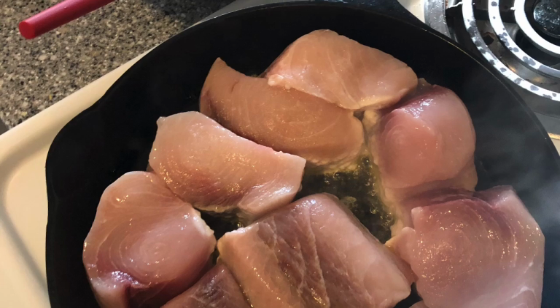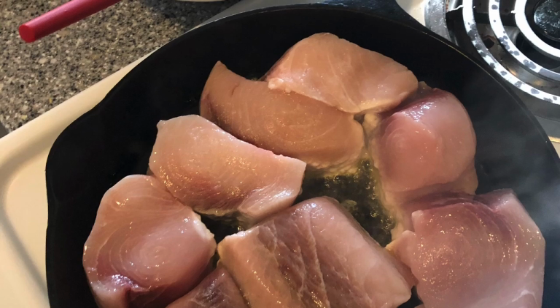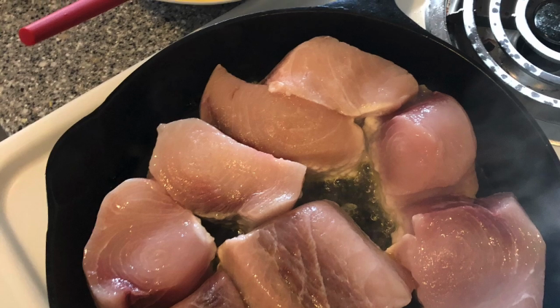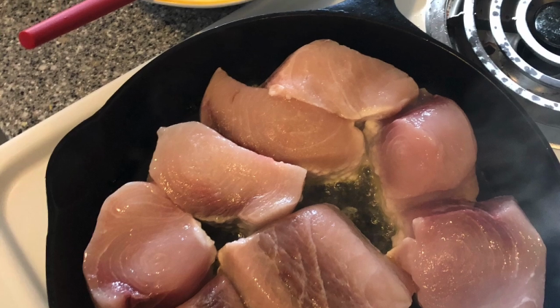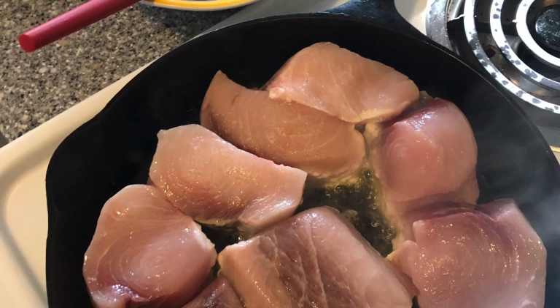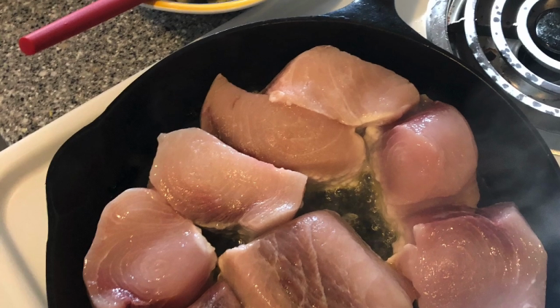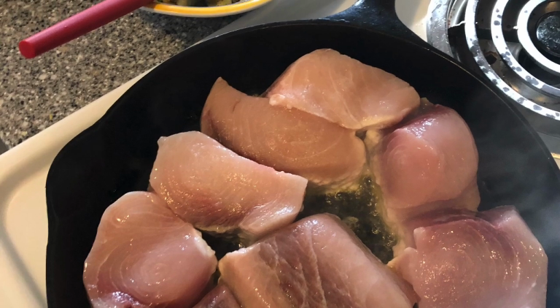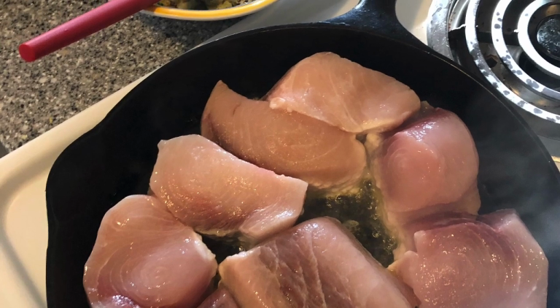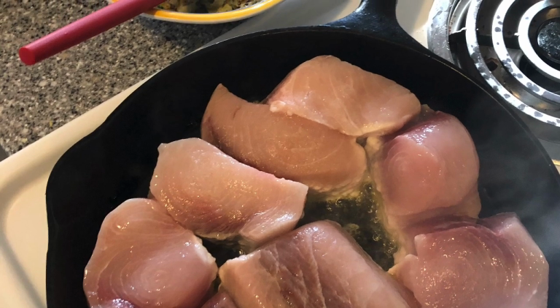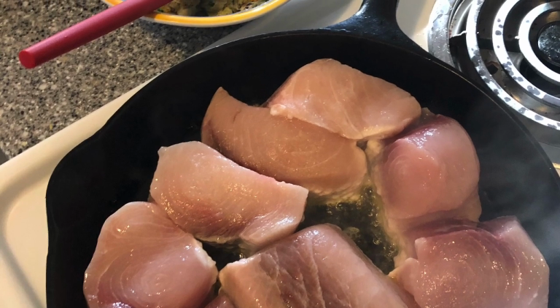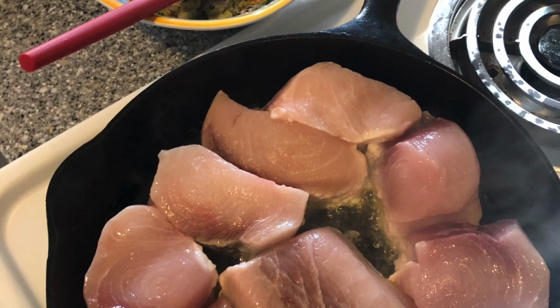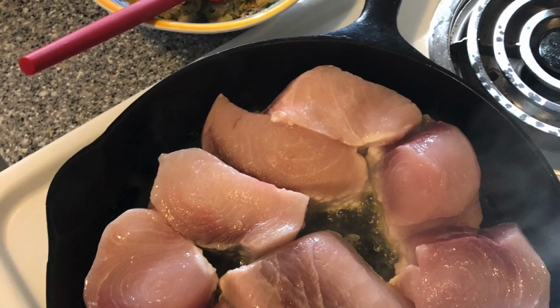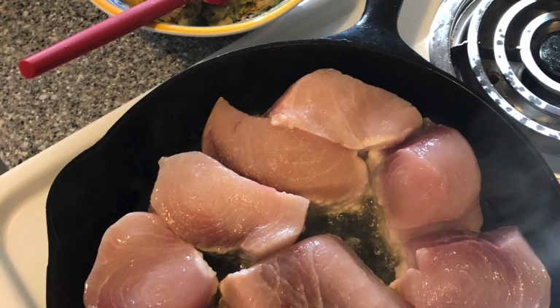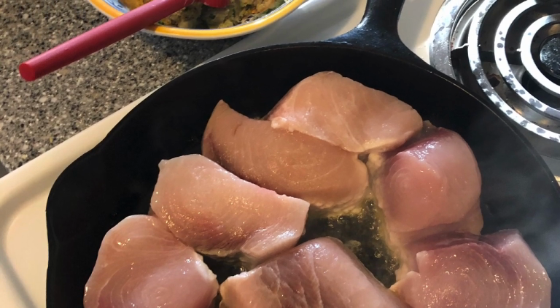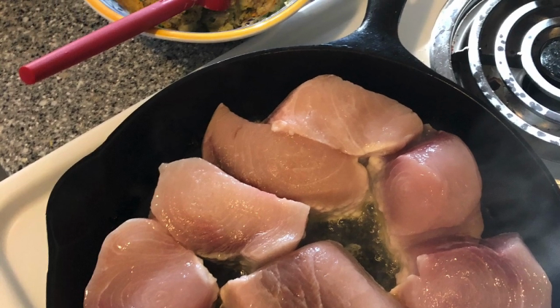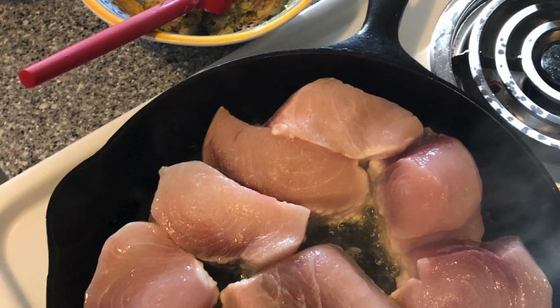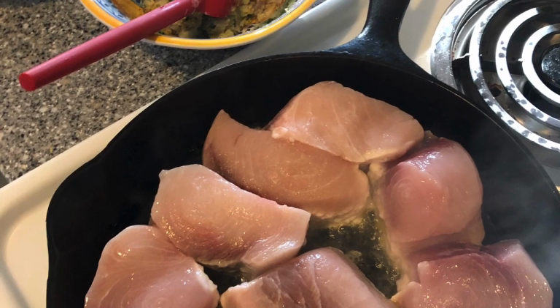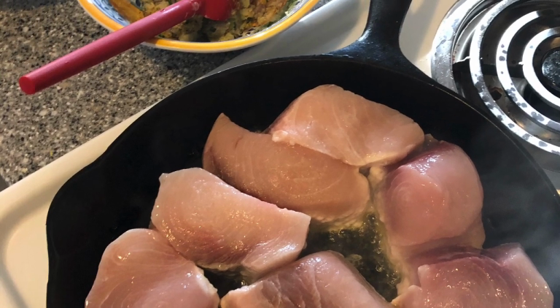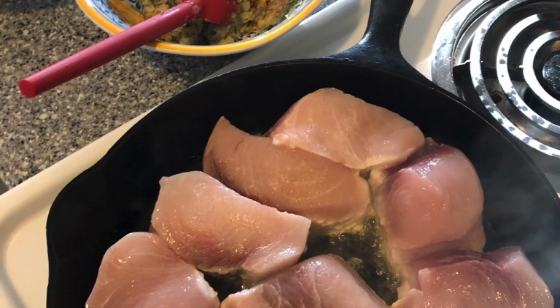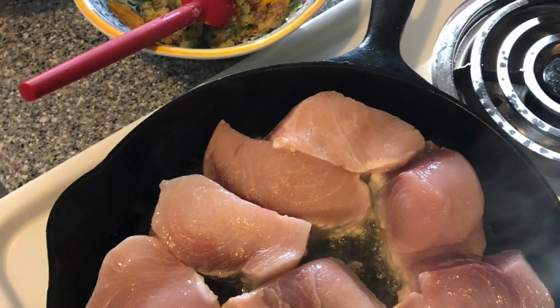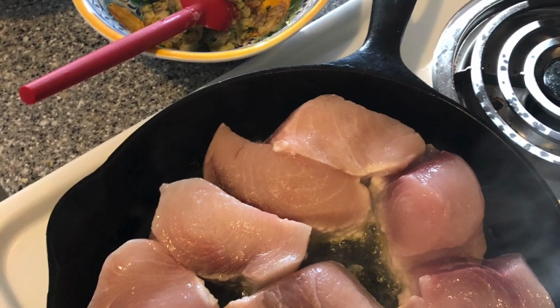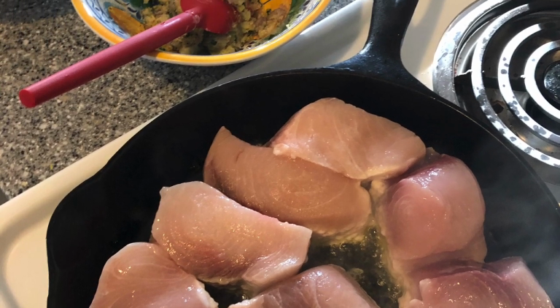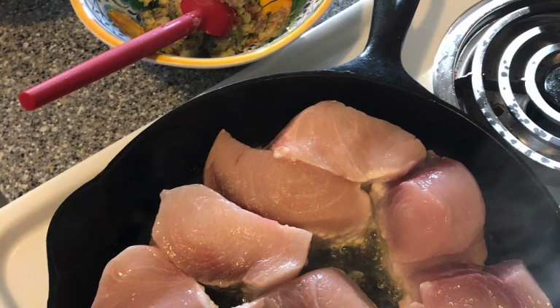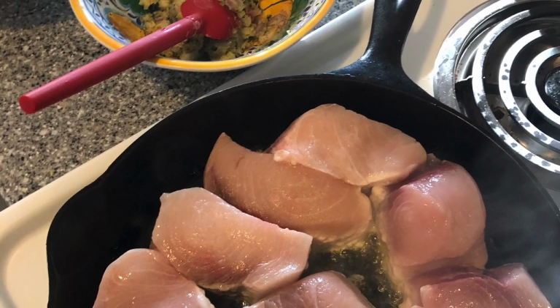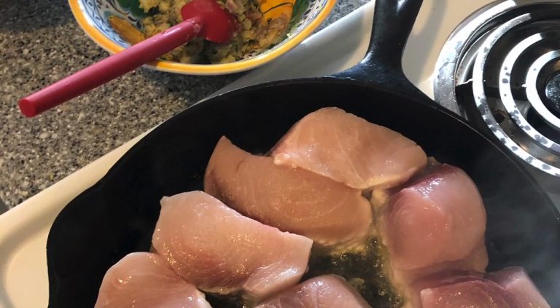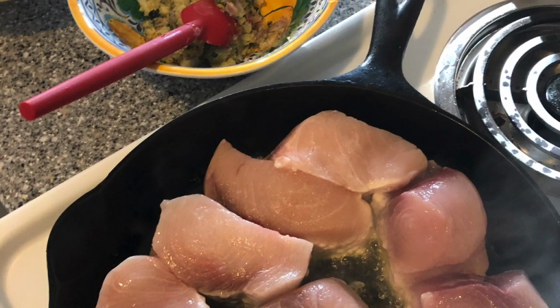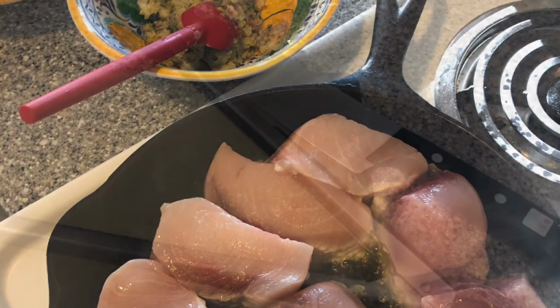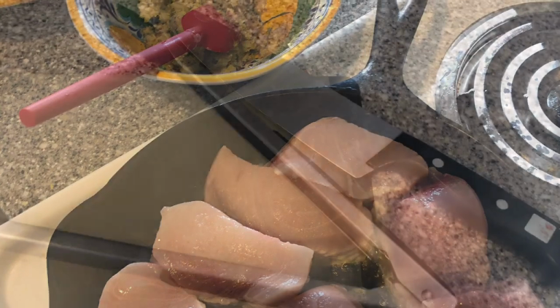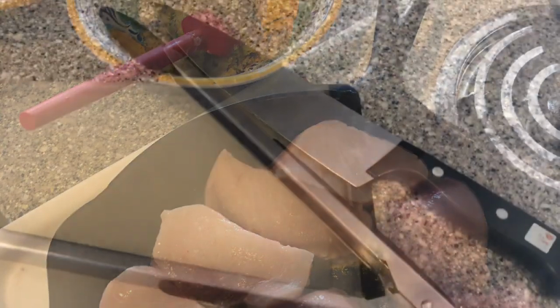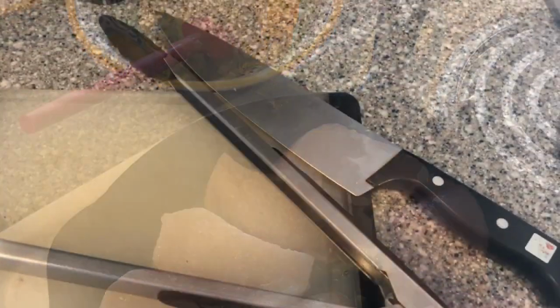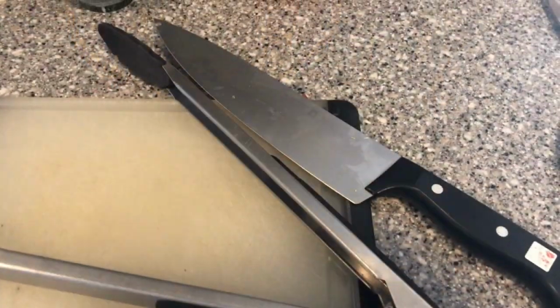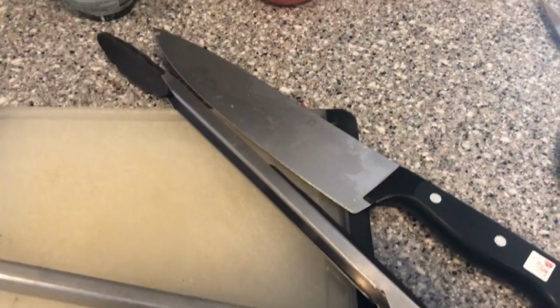Hey everyone, Frankie's Platter. I've got to get right into it because I'm doing it voiceover style — I'll explain why later.